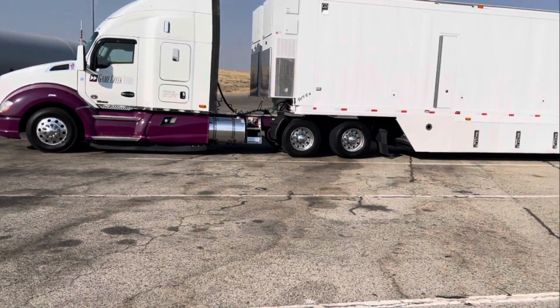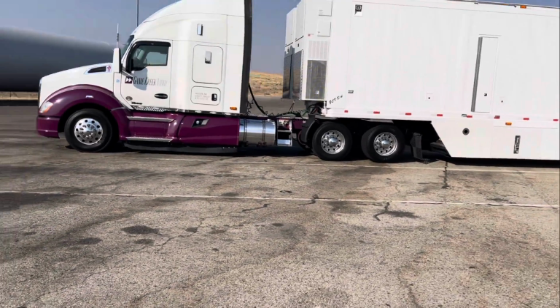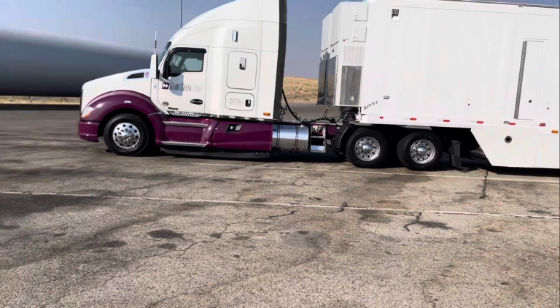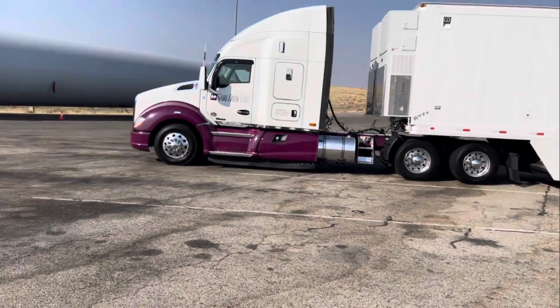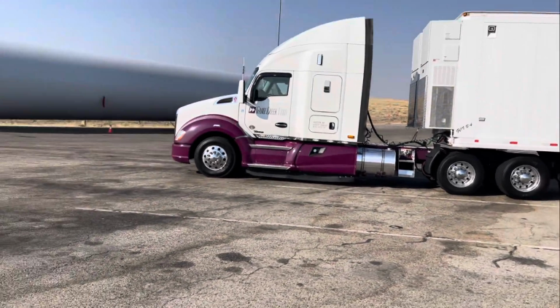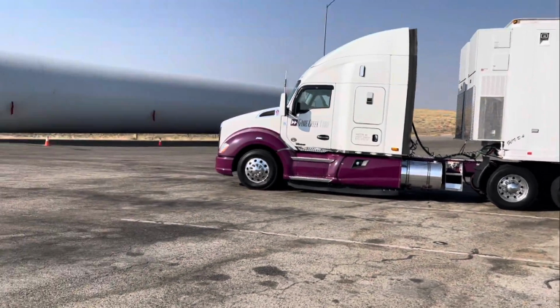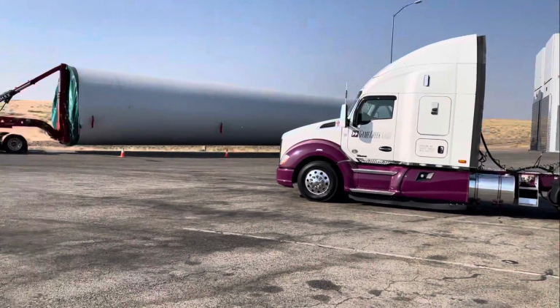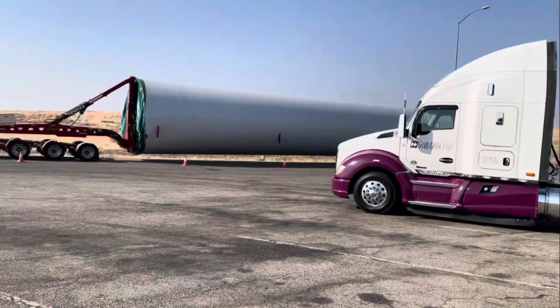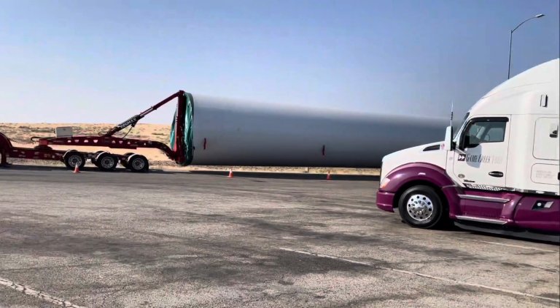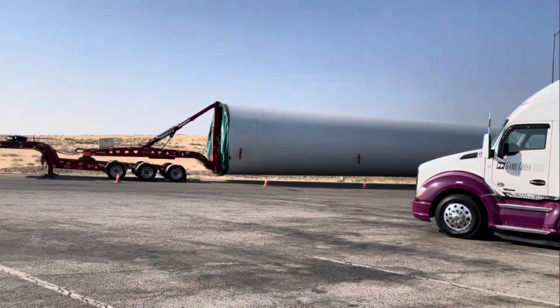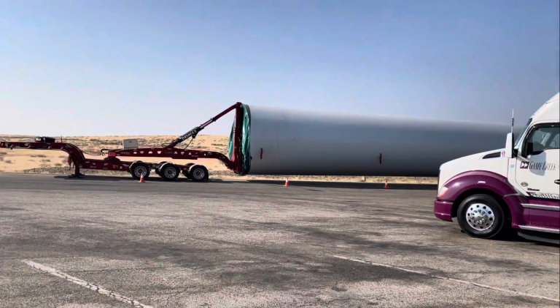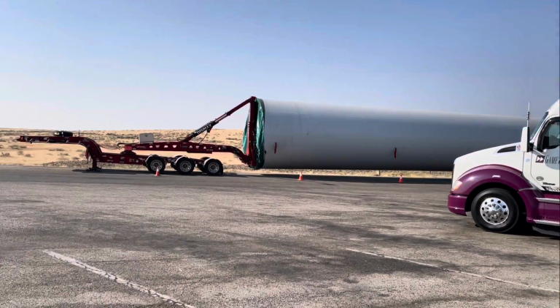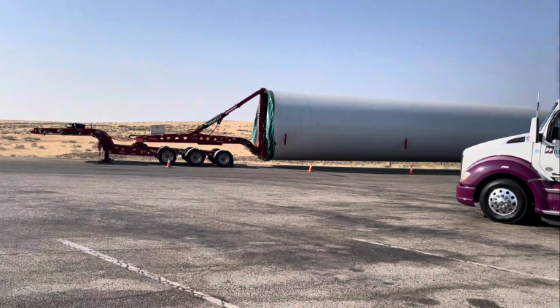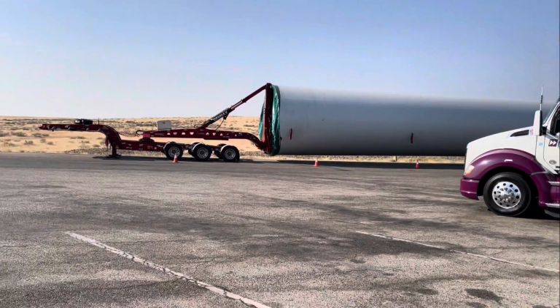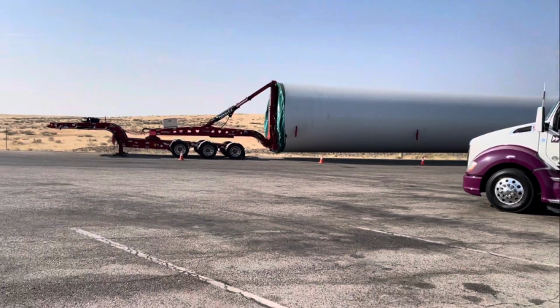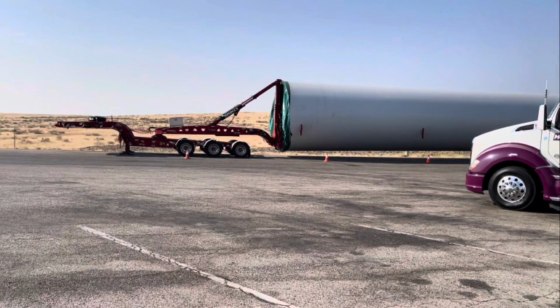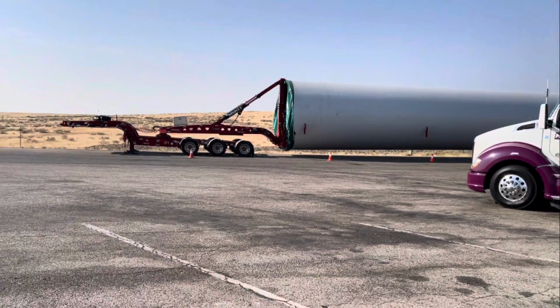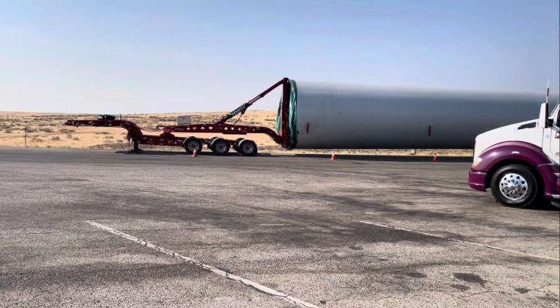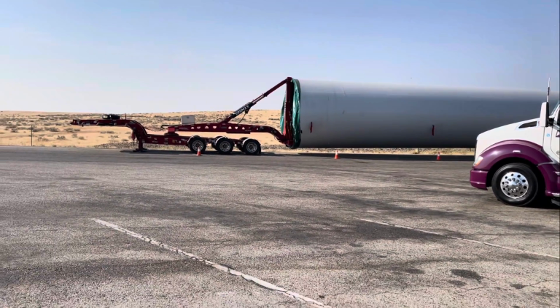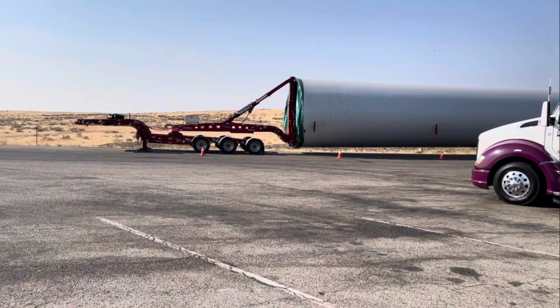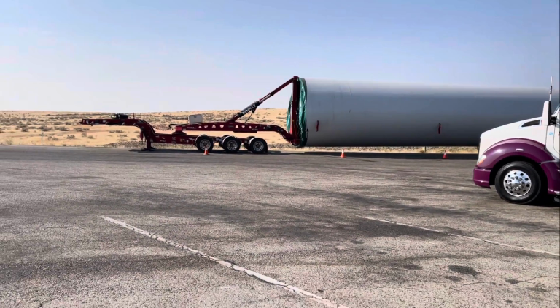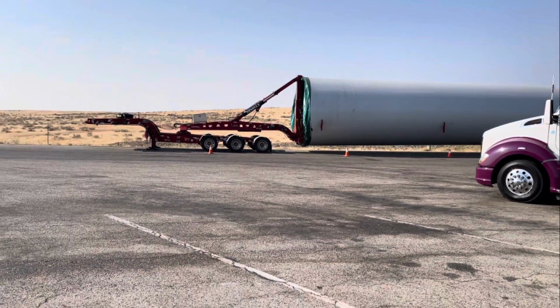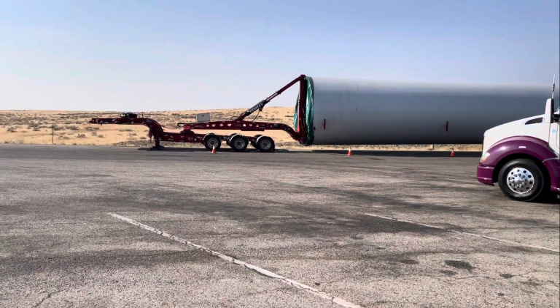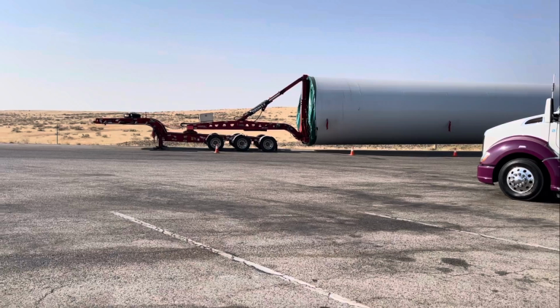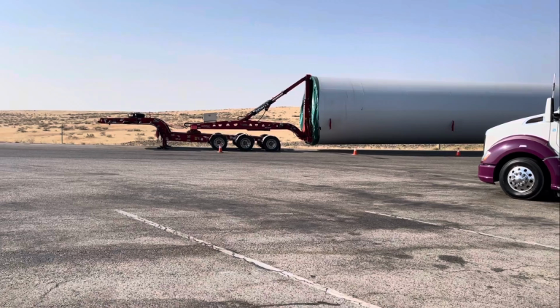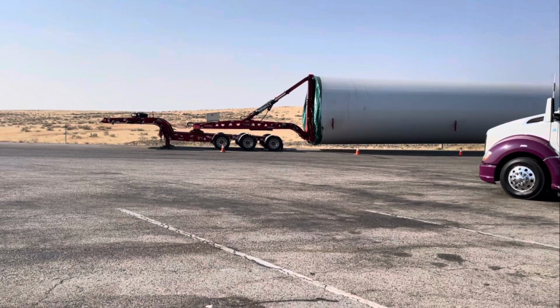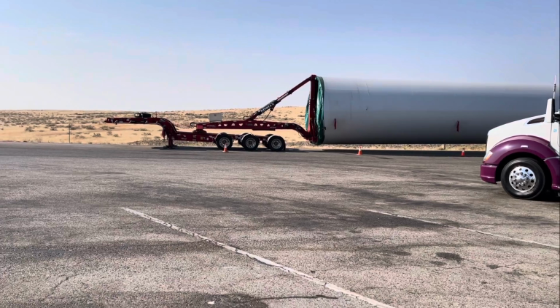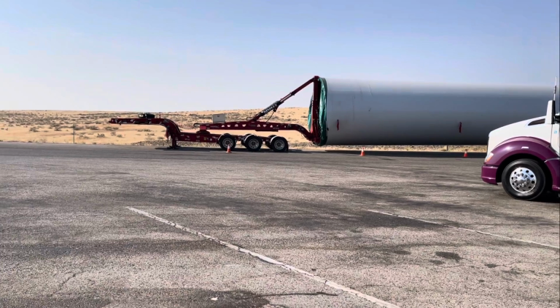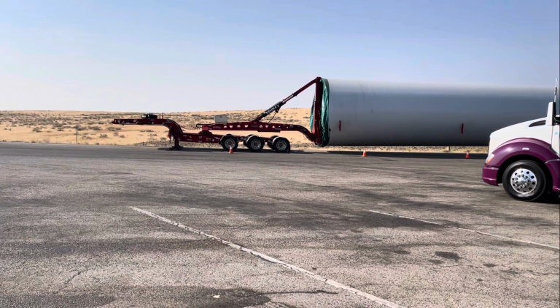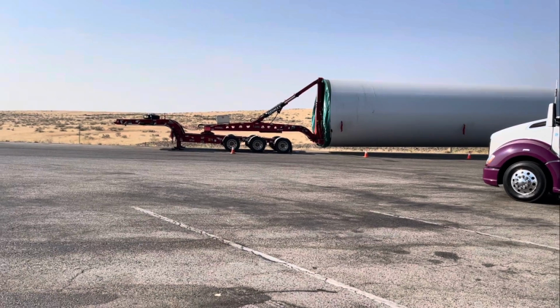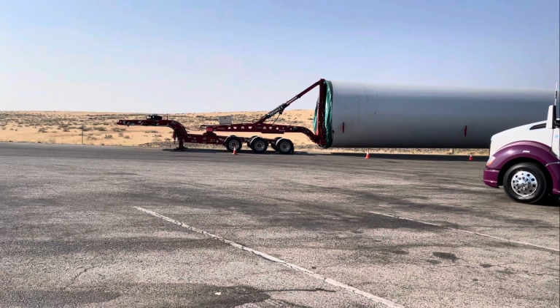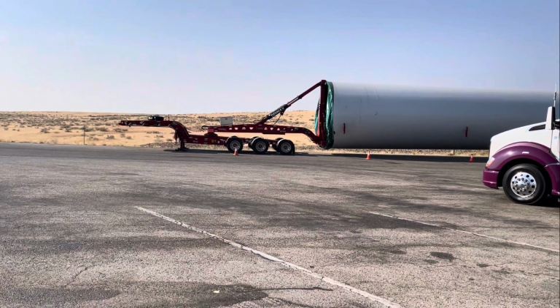Anyway, that's that huge rig. Pretty interesting.